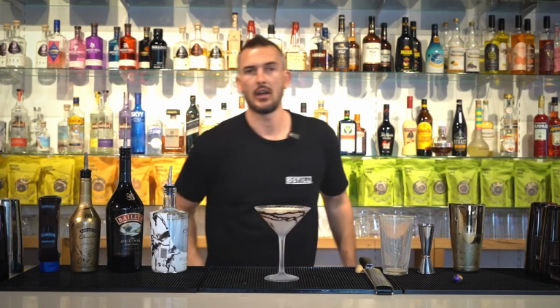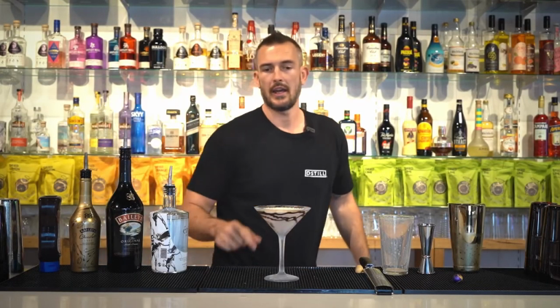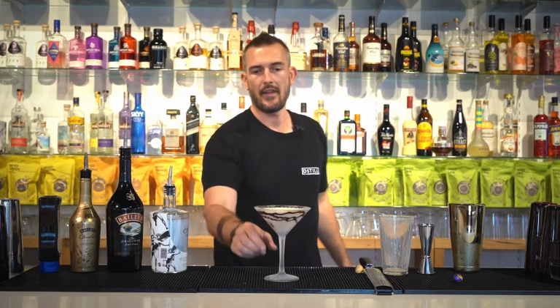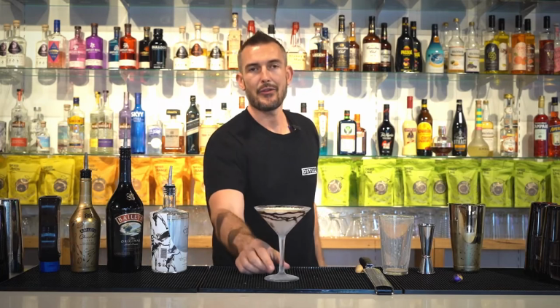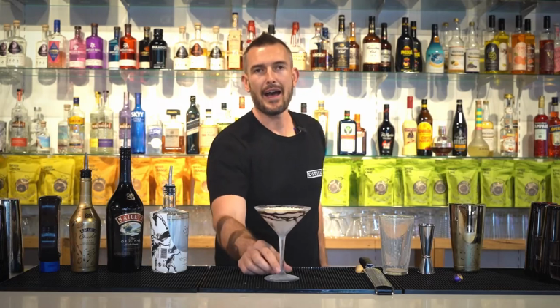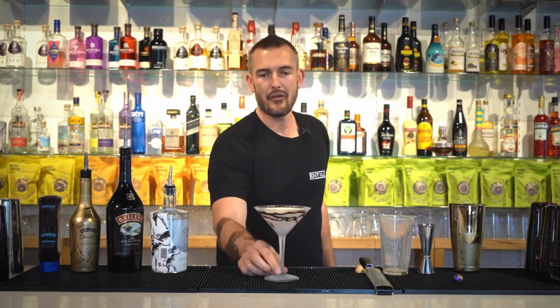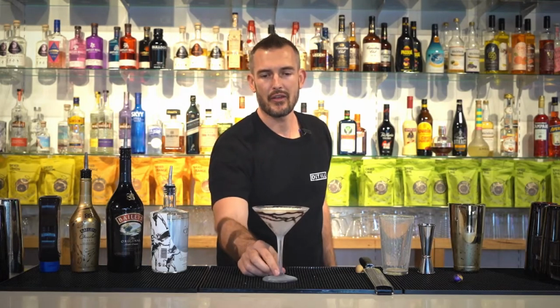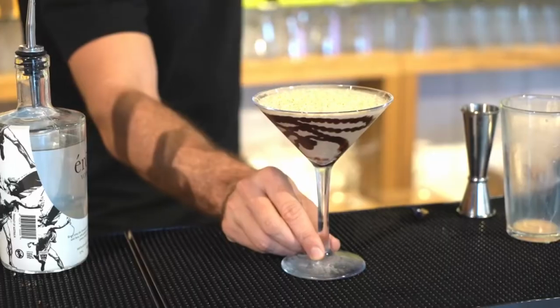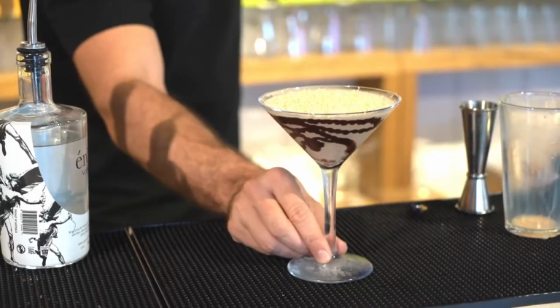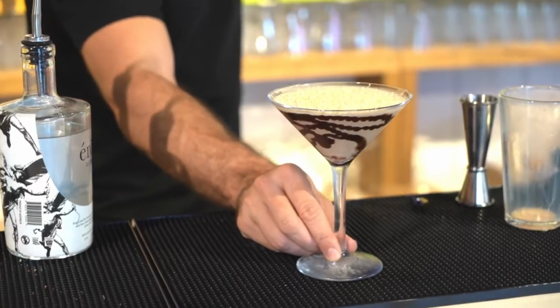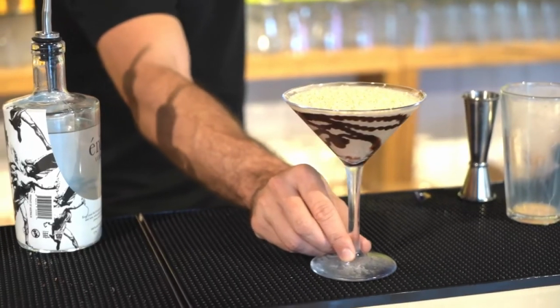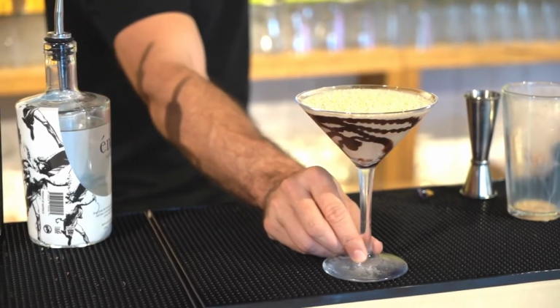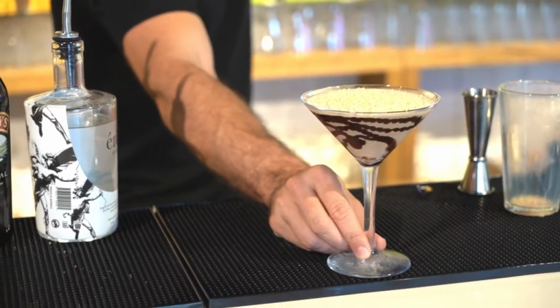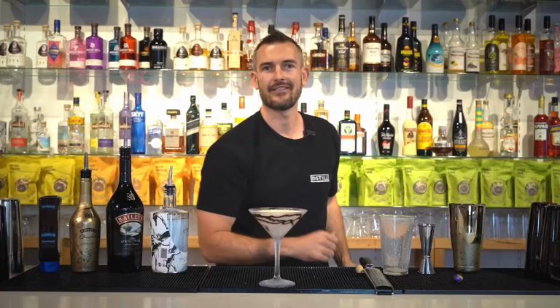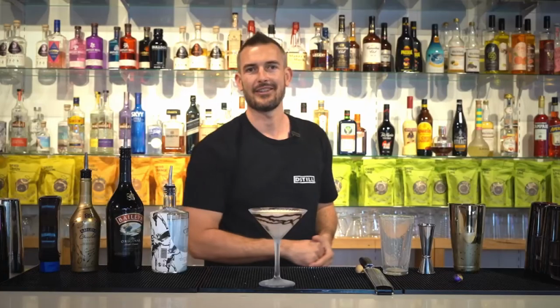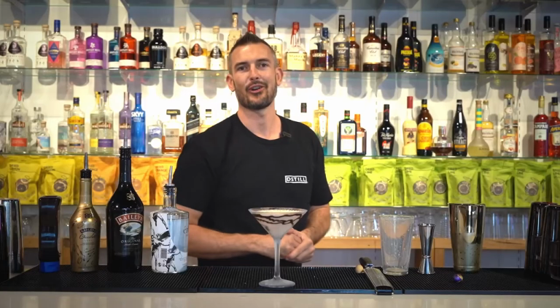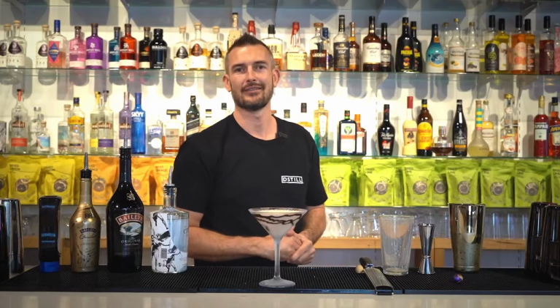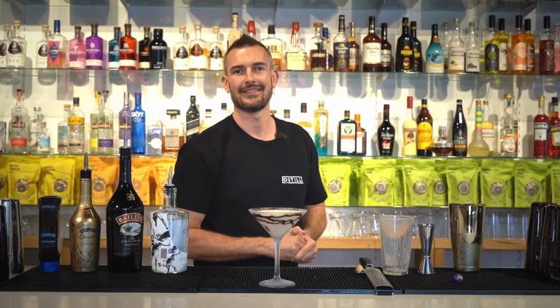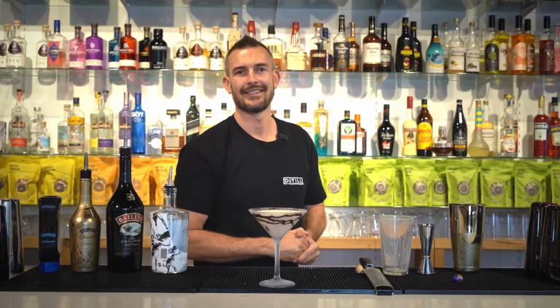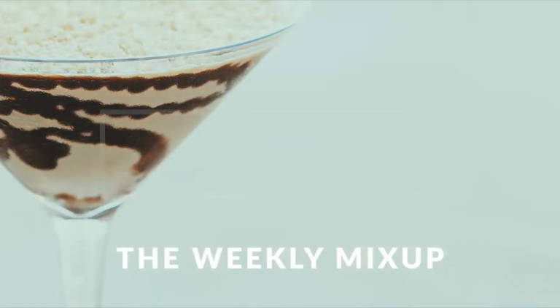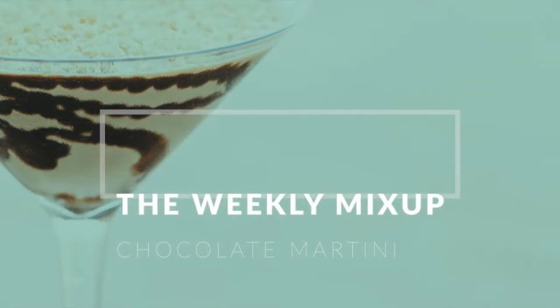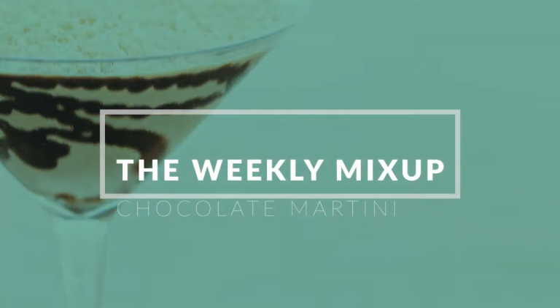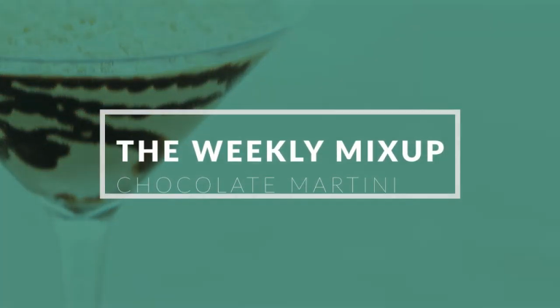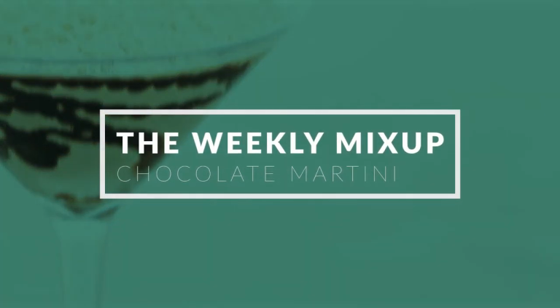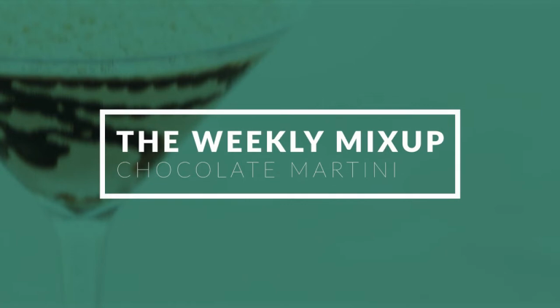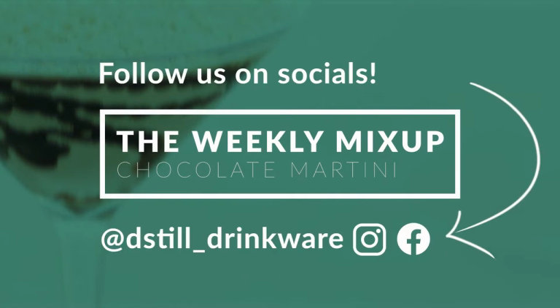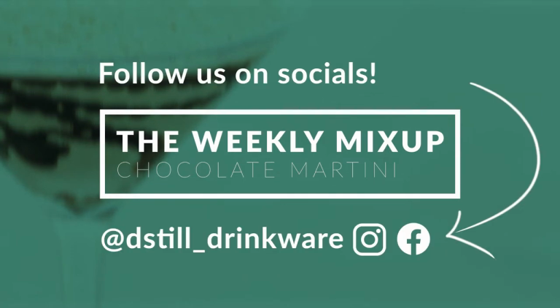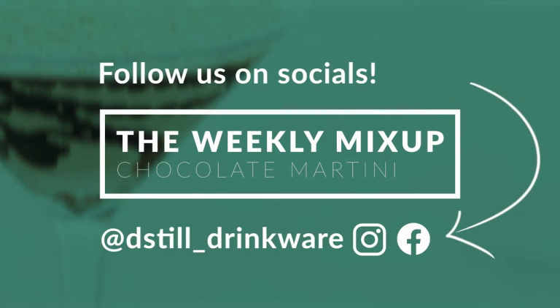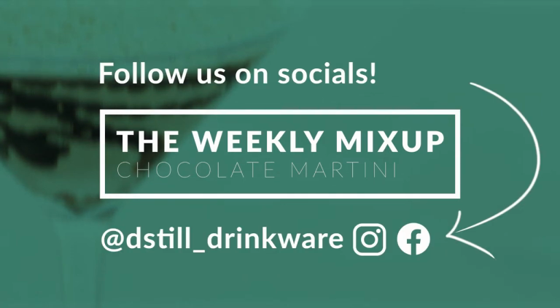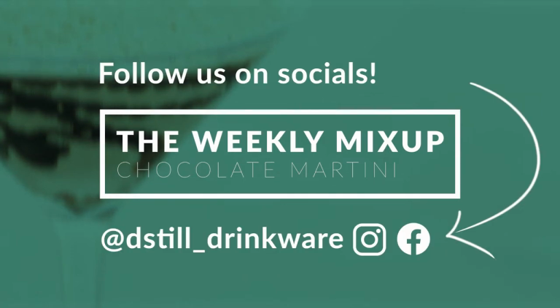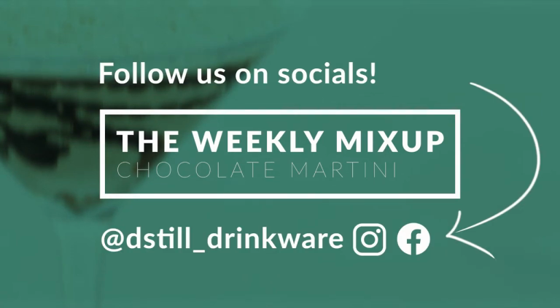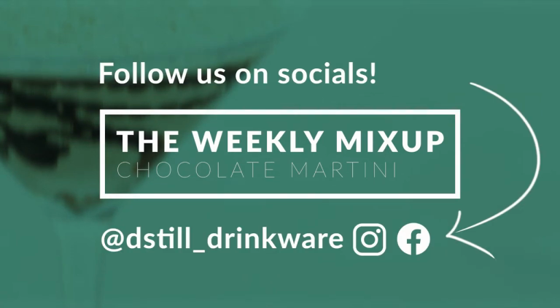And there you have the chocolate martini. Enjoy — we'll be right back.